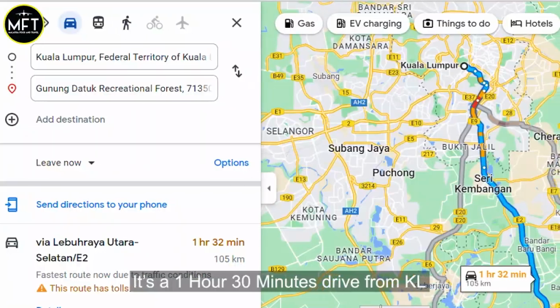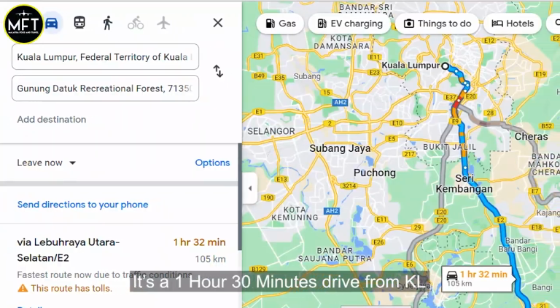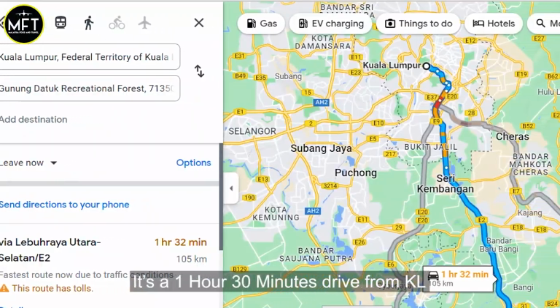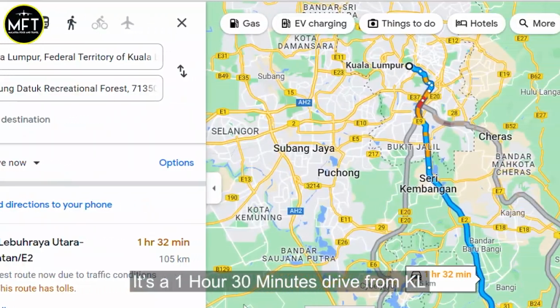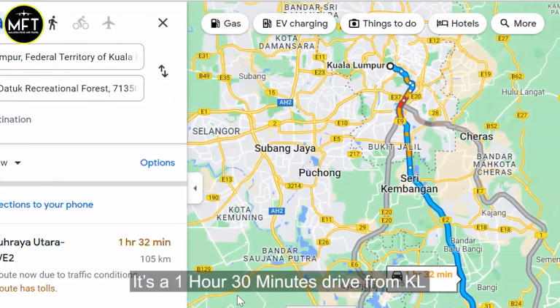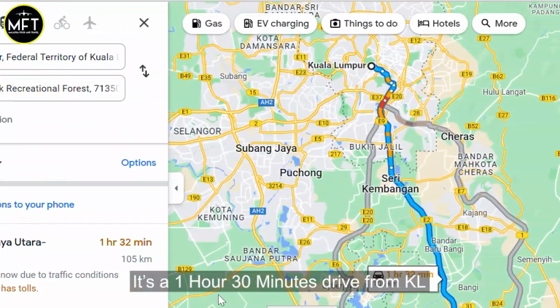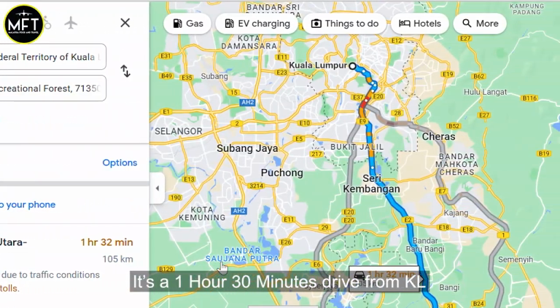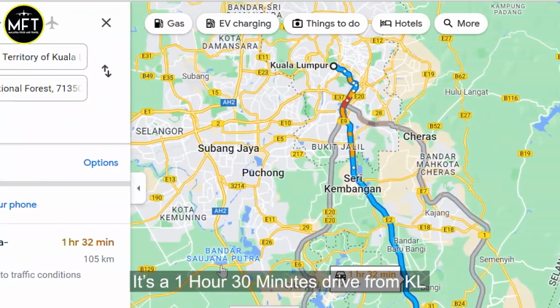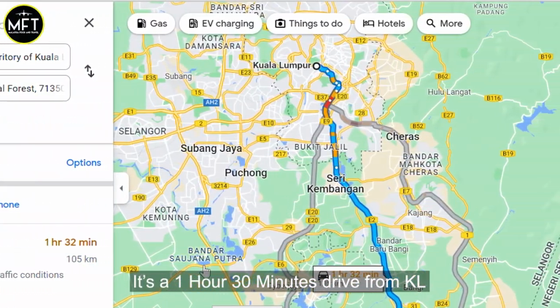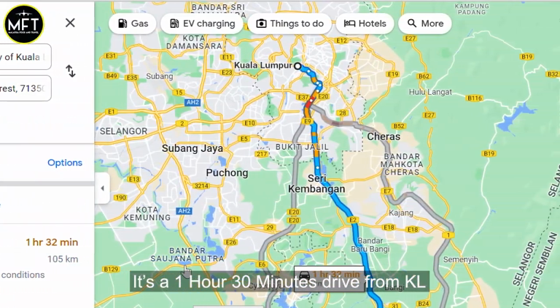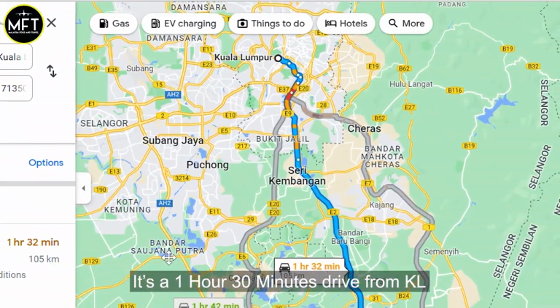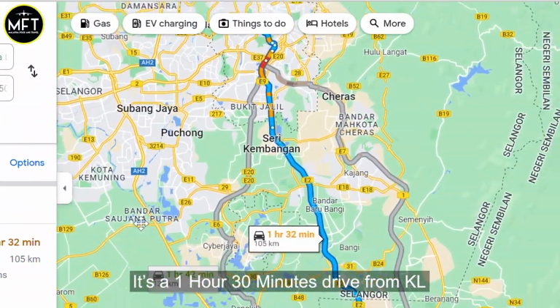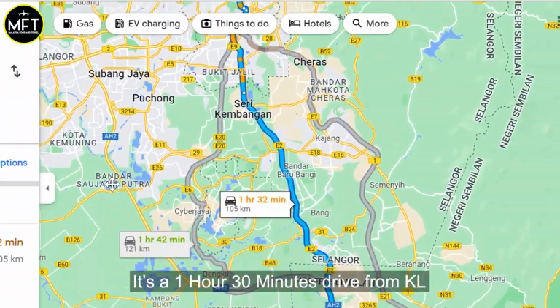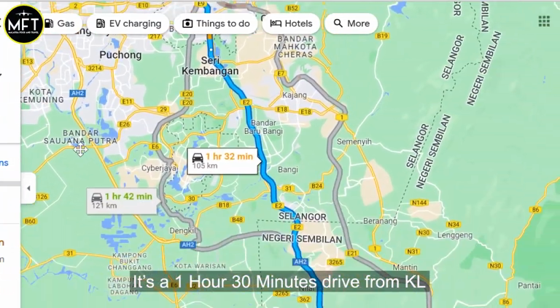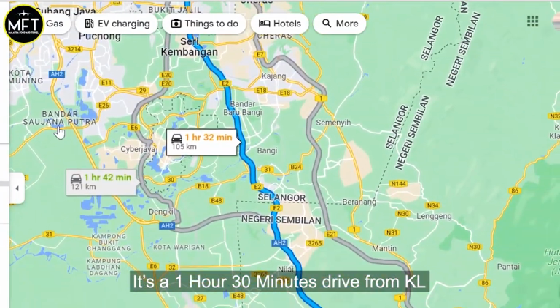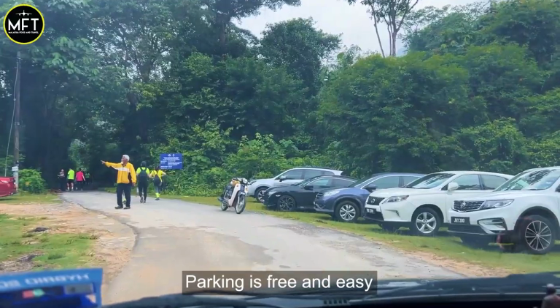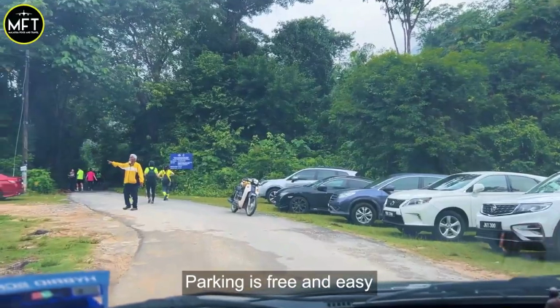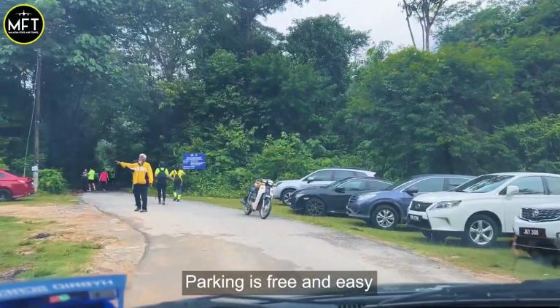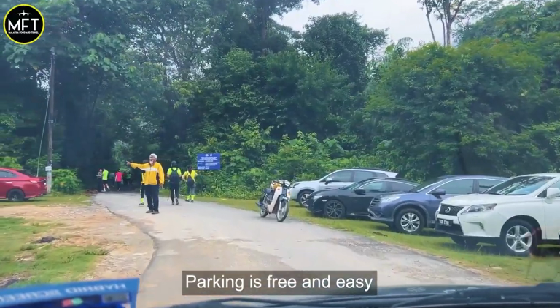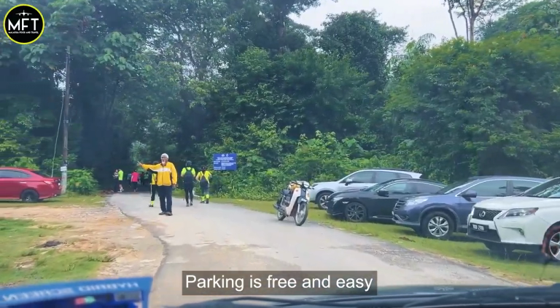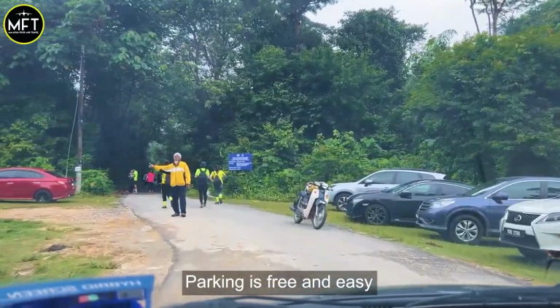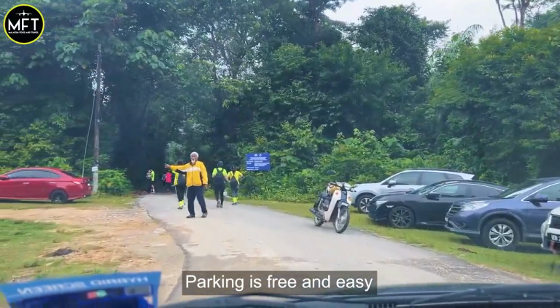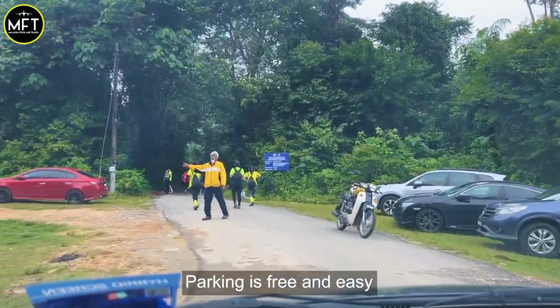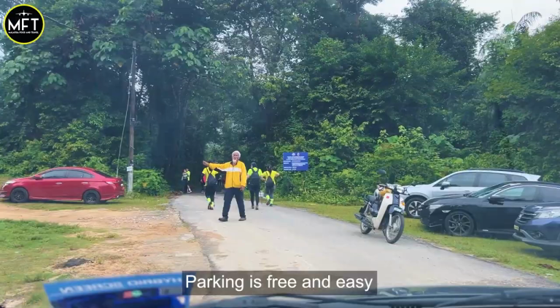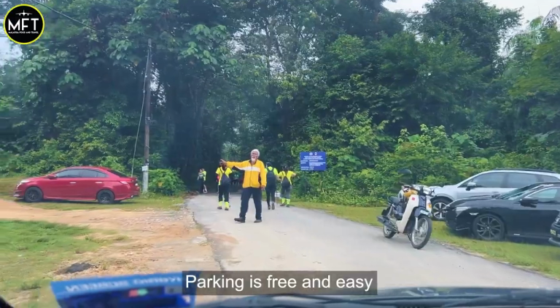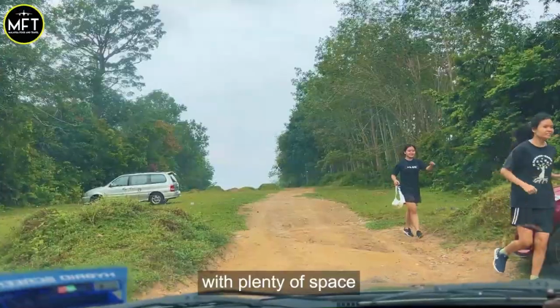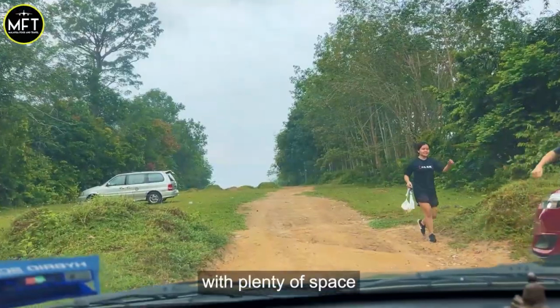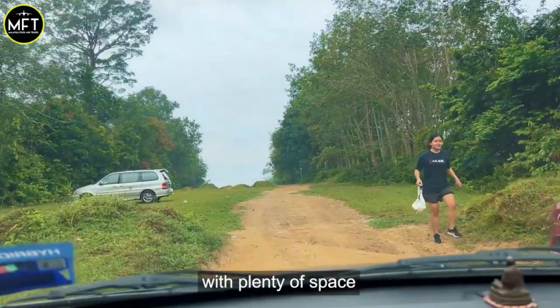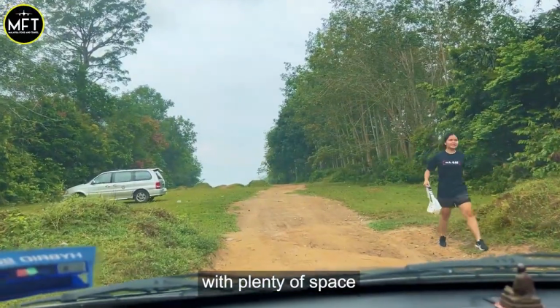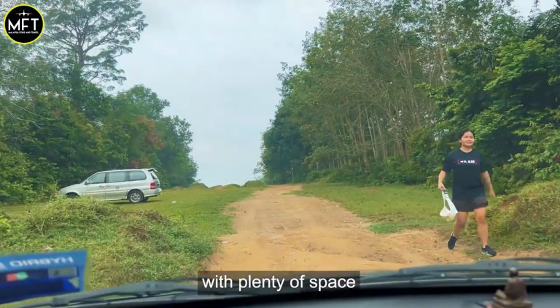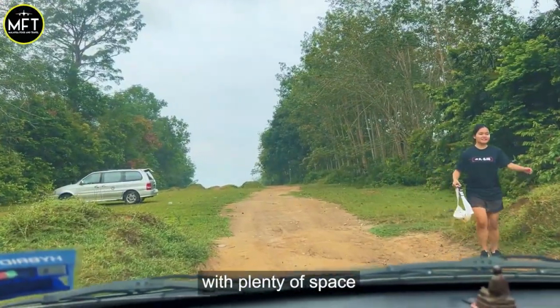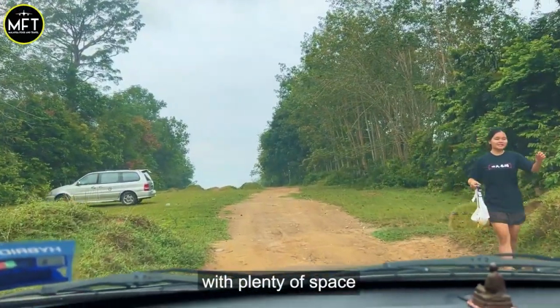It's a 1 hour 30 minute drive from KL. The parking here is free and easy with plenty of space.